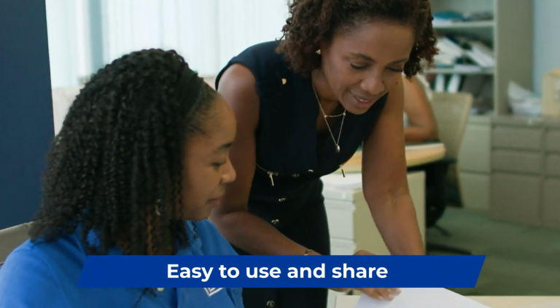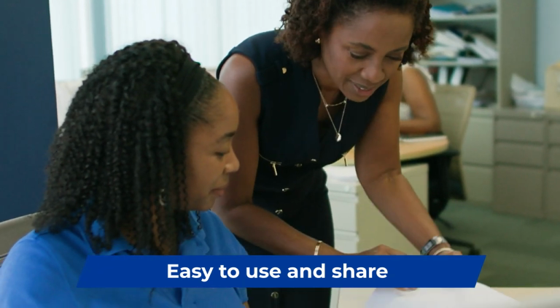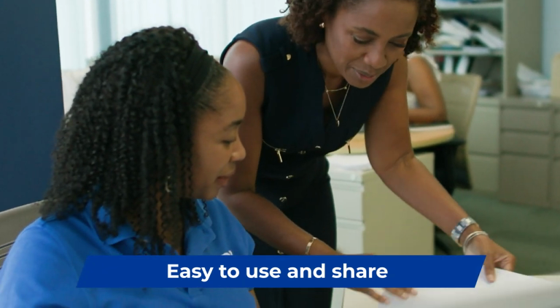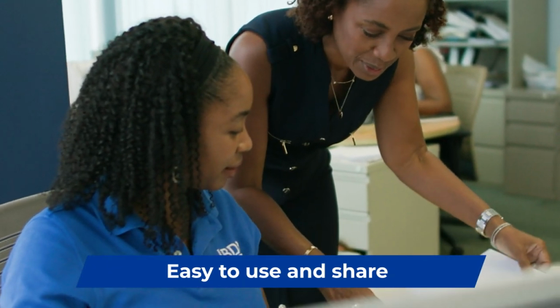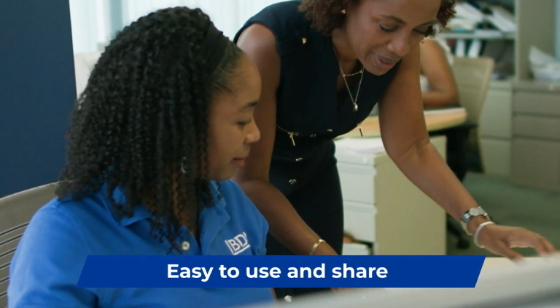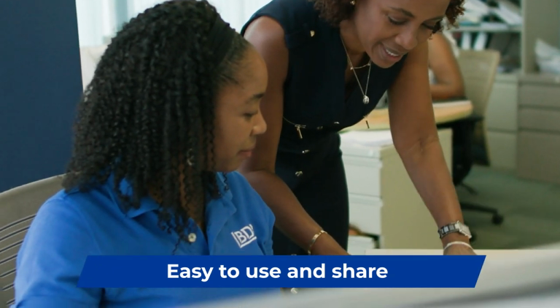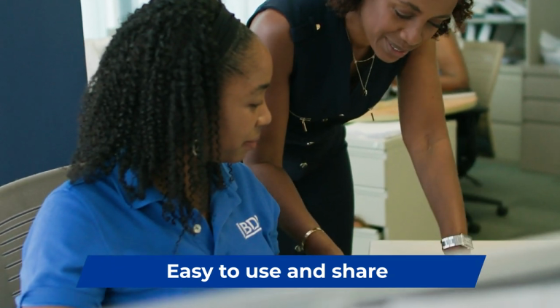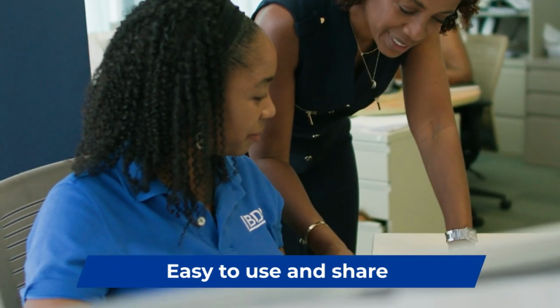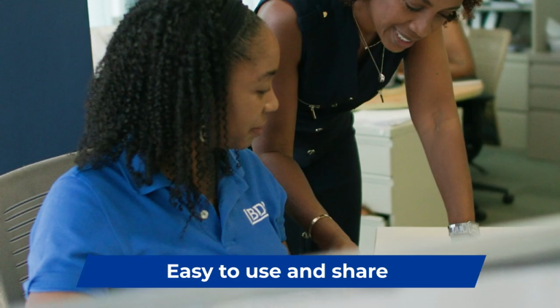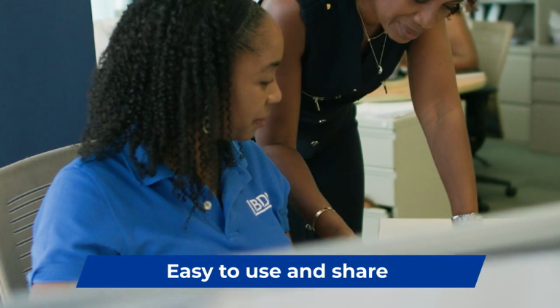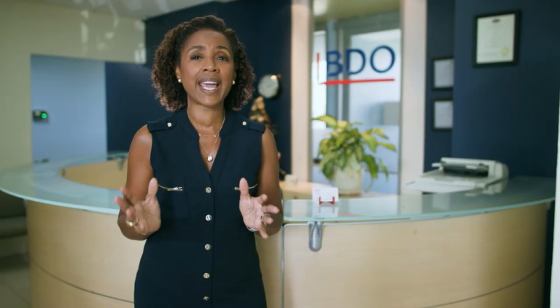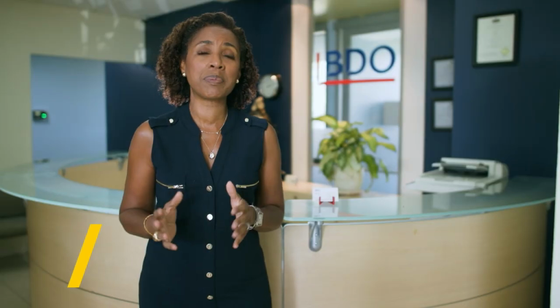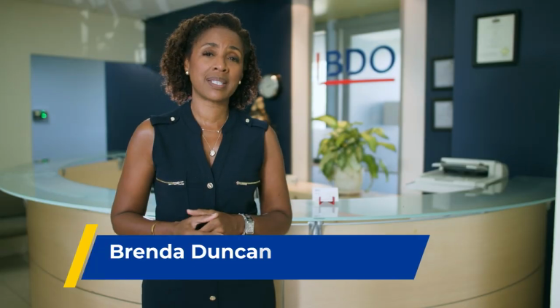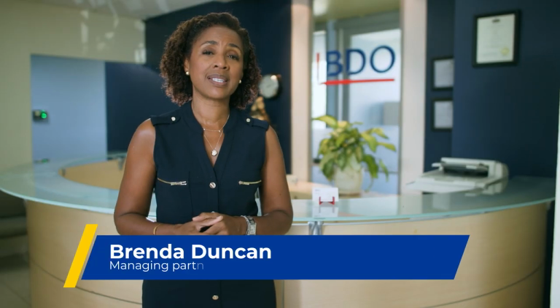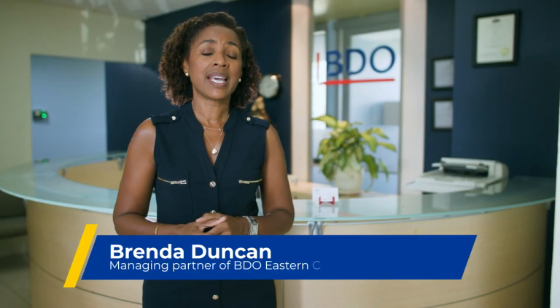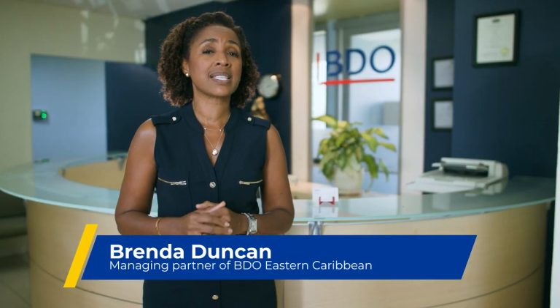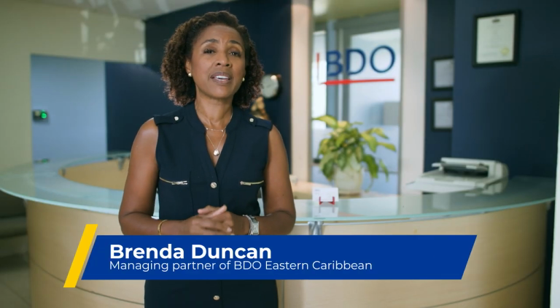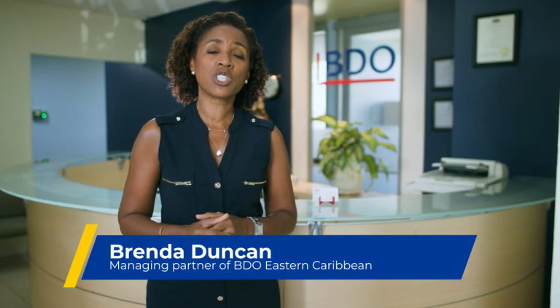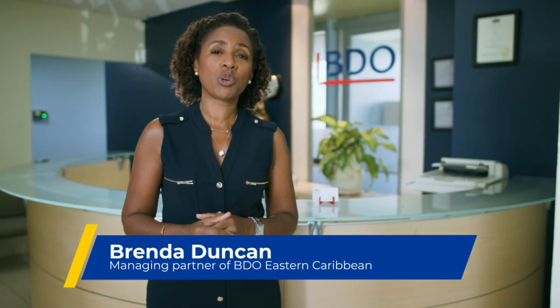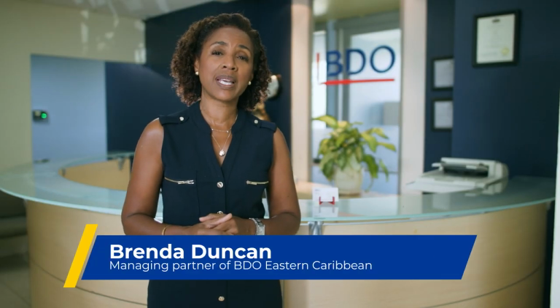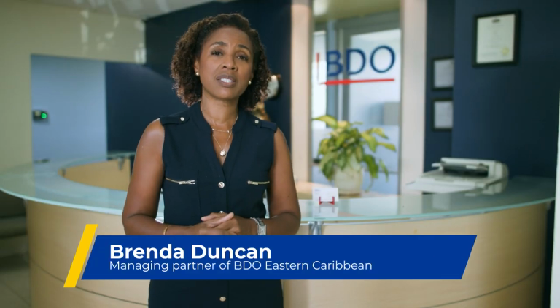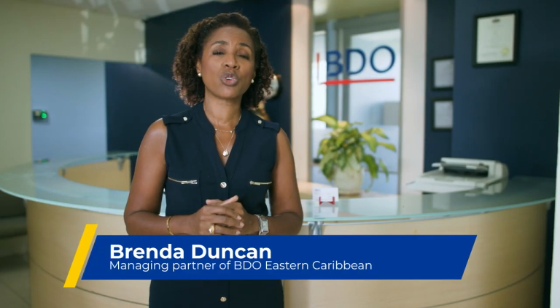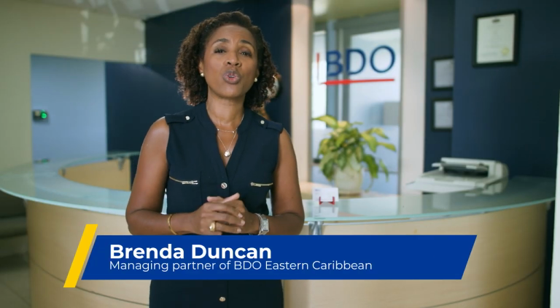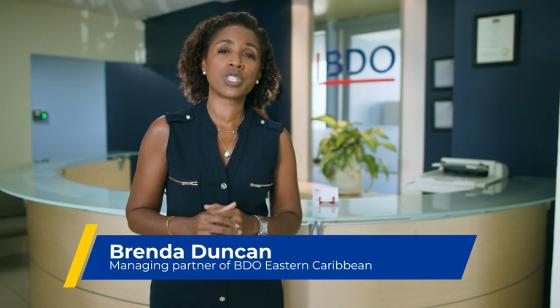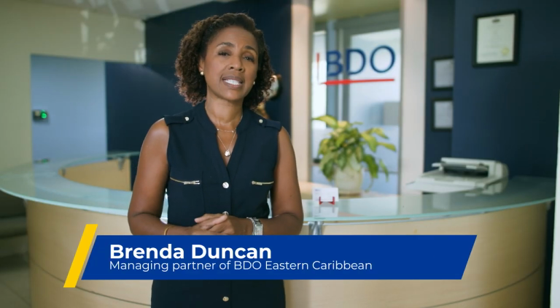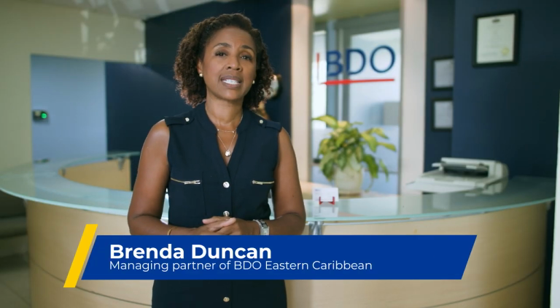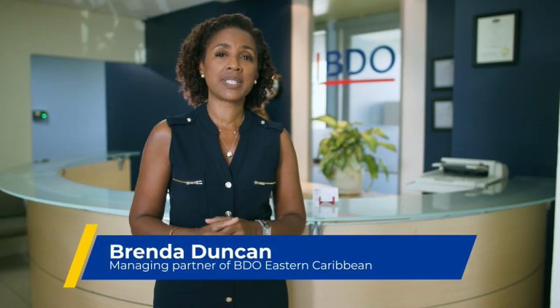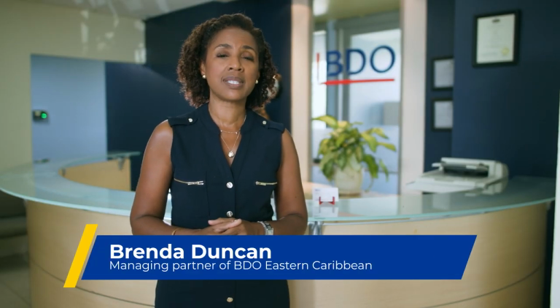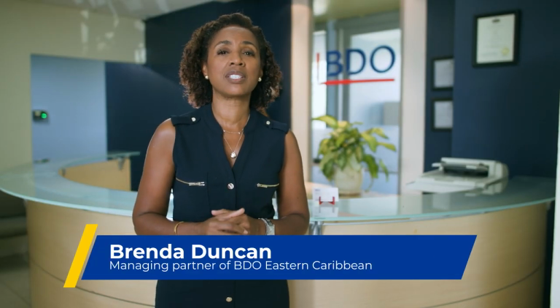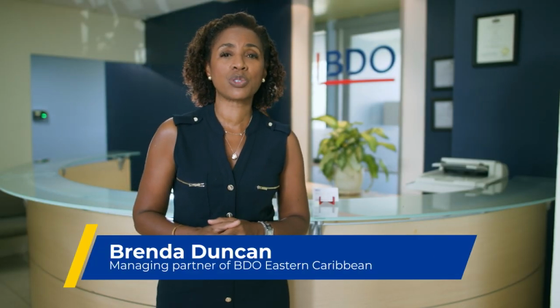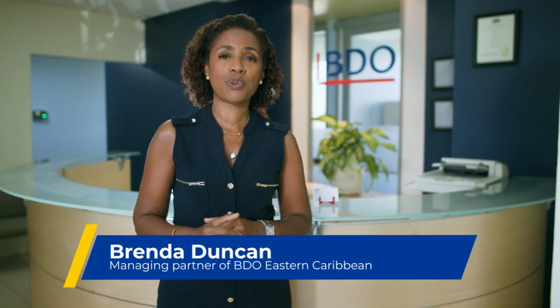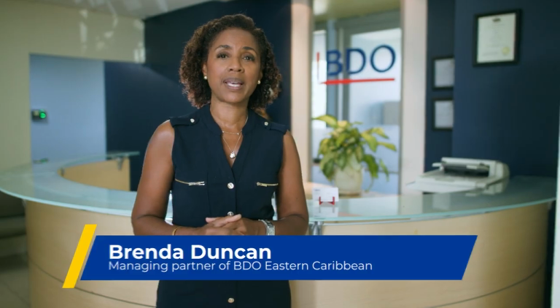I would recommend using the IRD portal to any business. It's a safe and secure place to store all your tax activities in digital format.